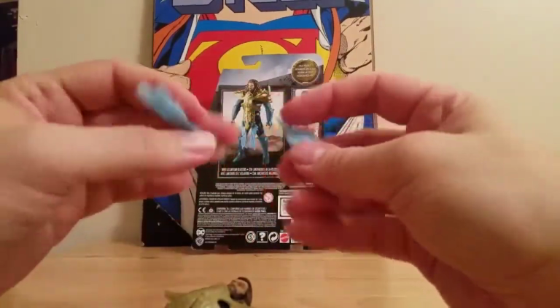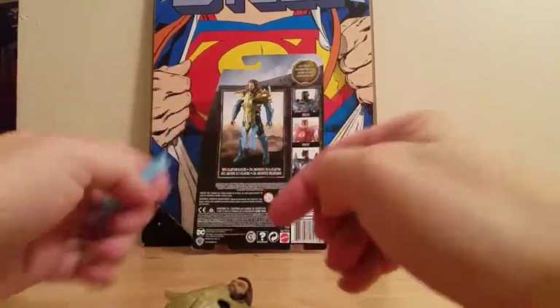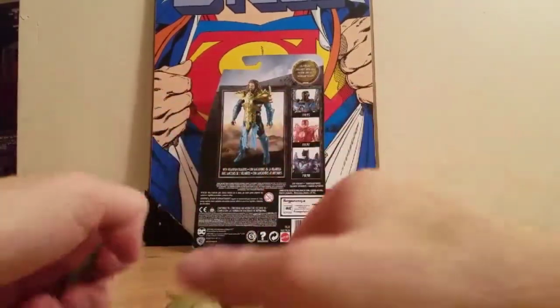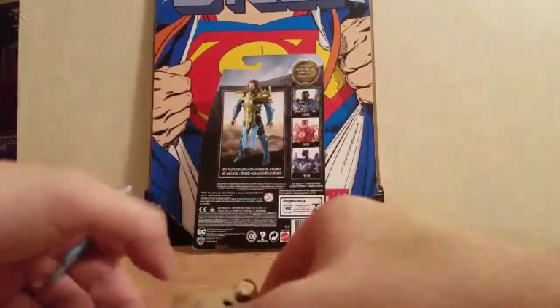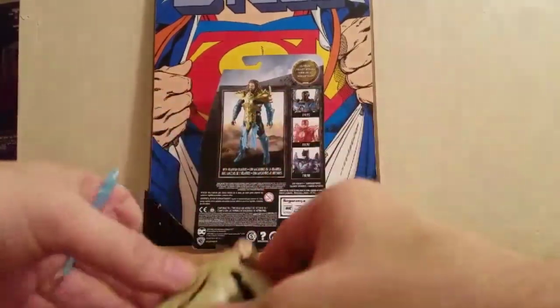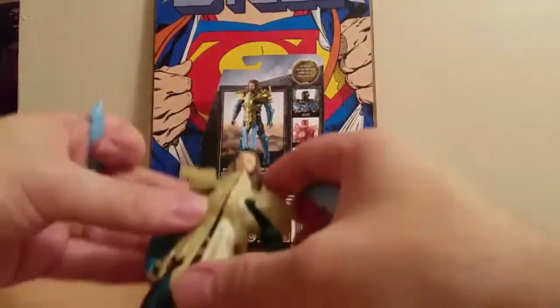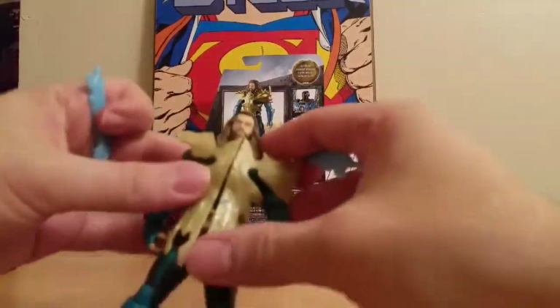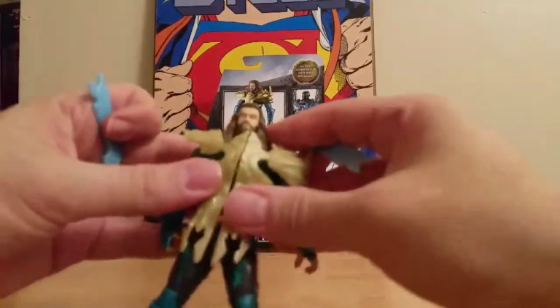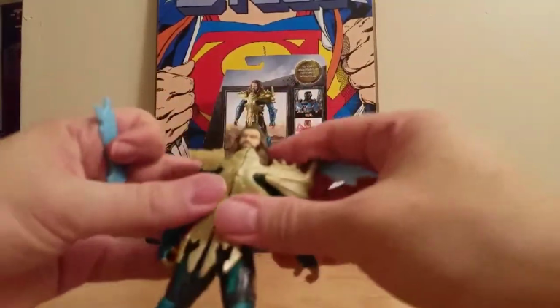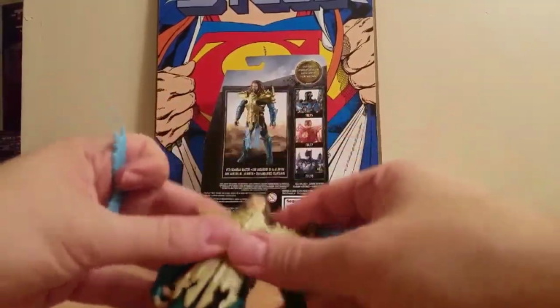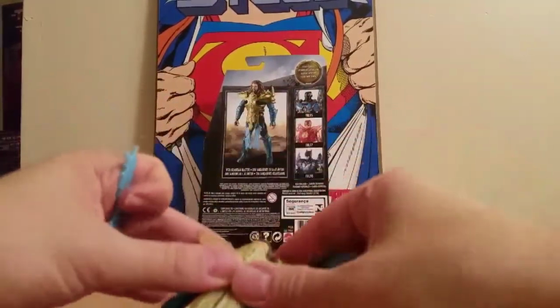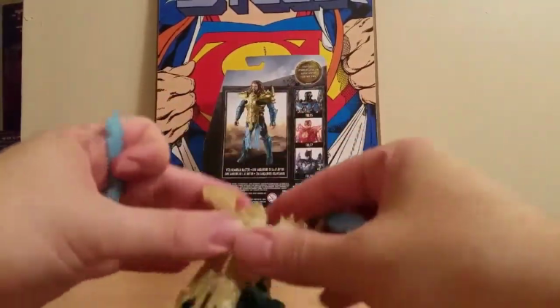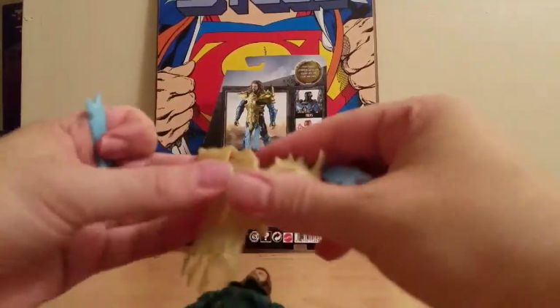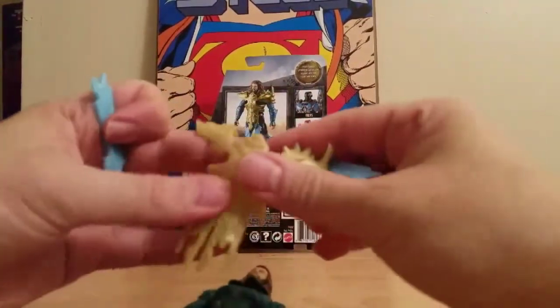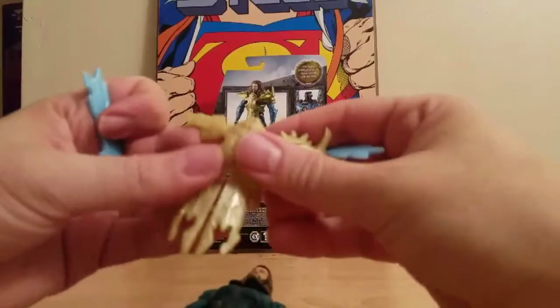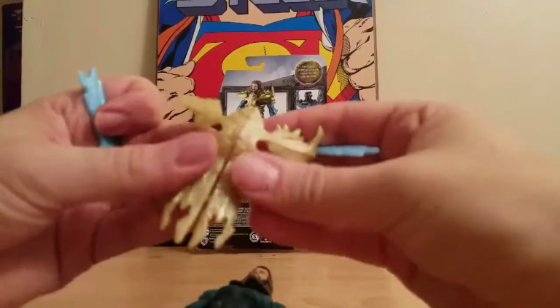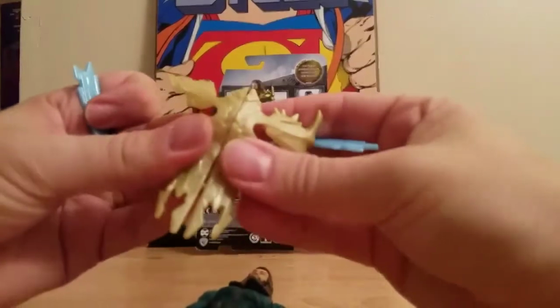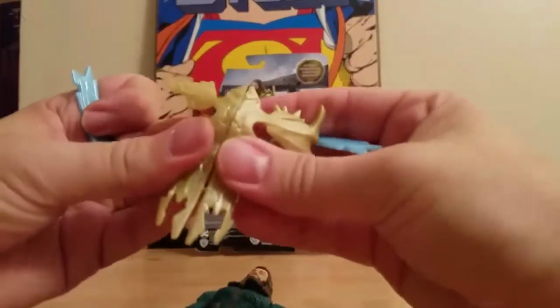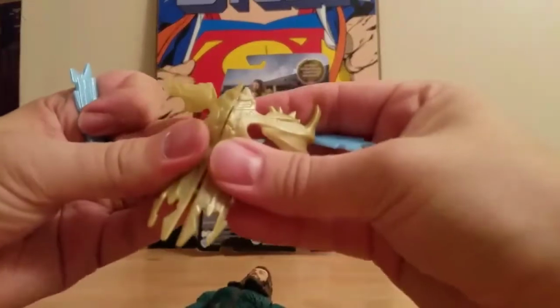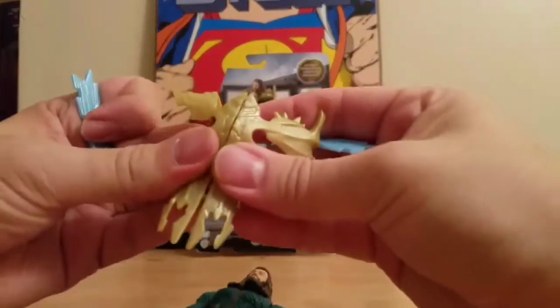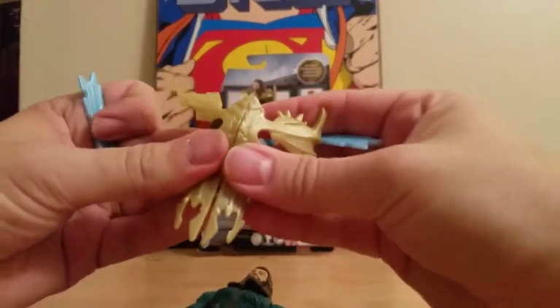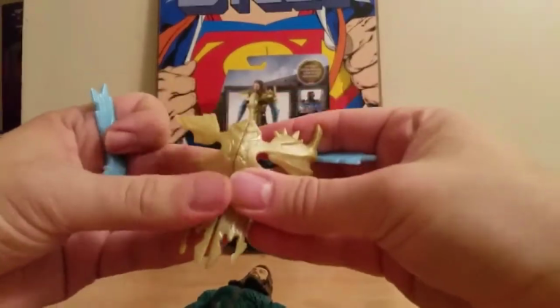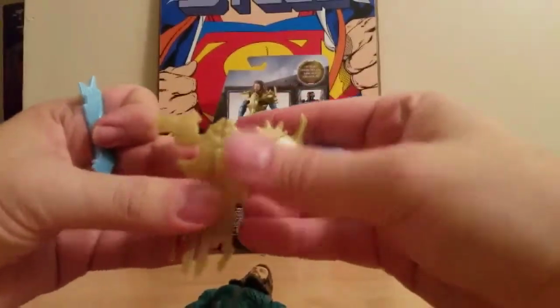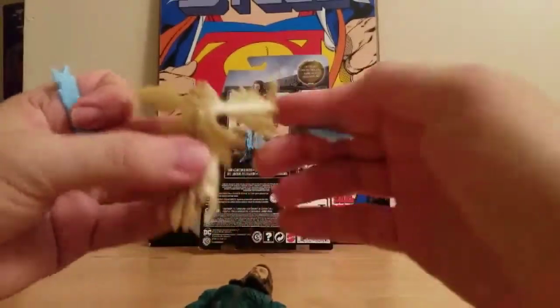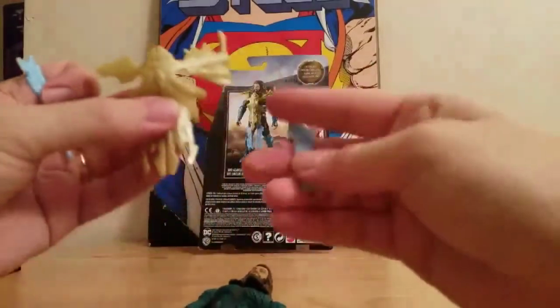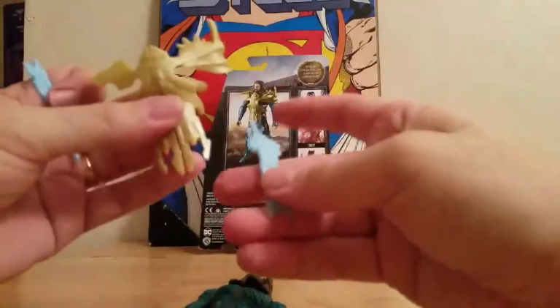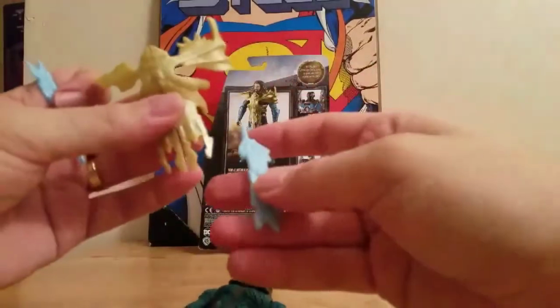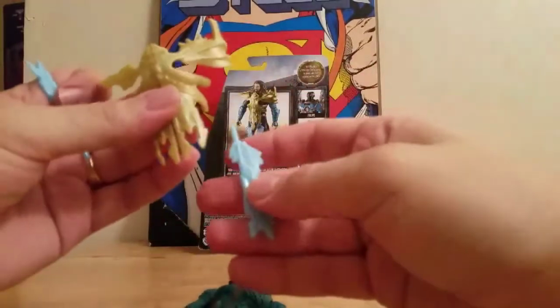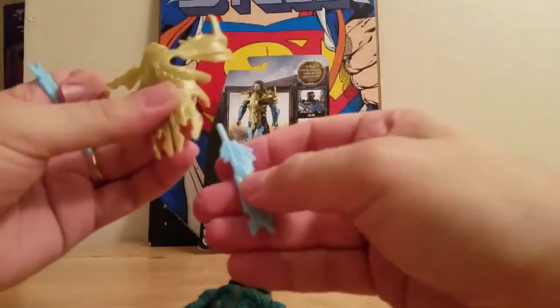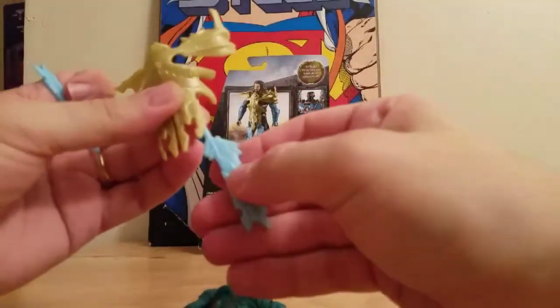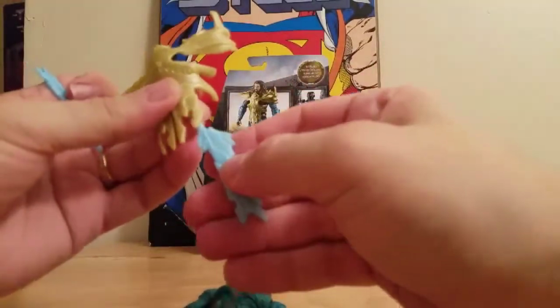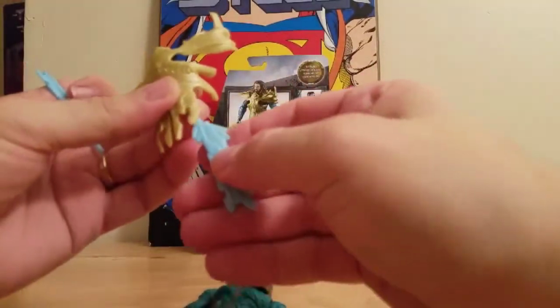You can't even hold it in his hand. He looks cool, though.